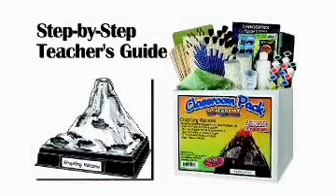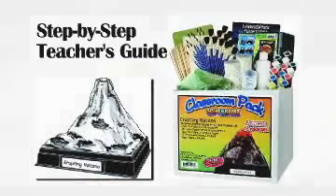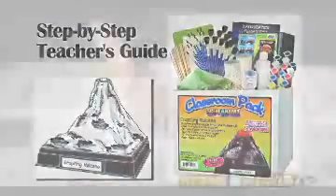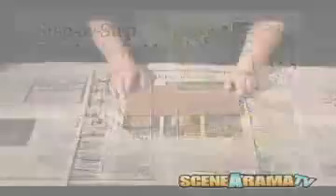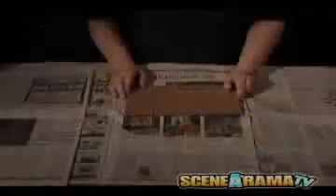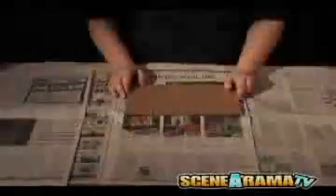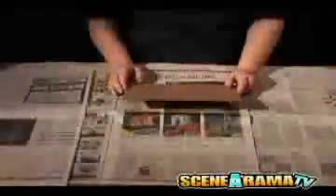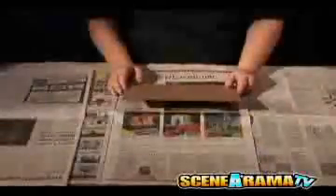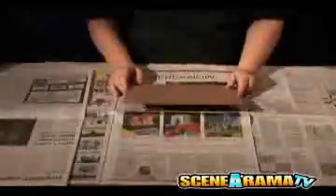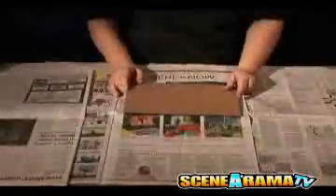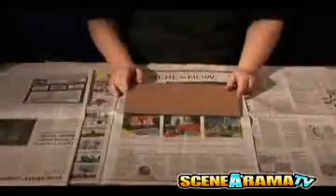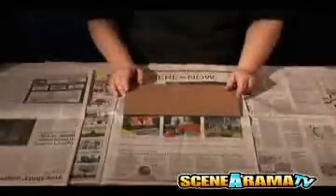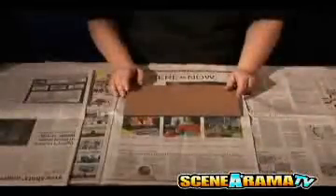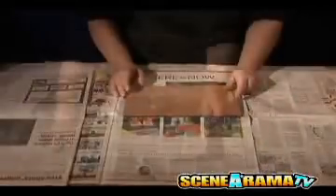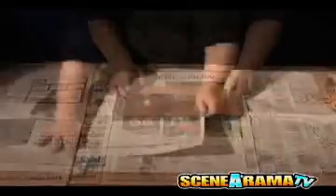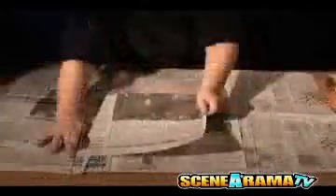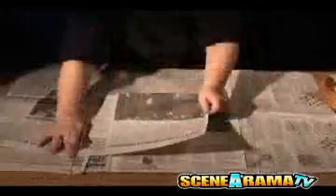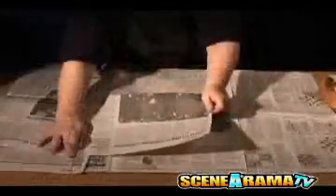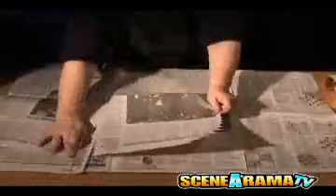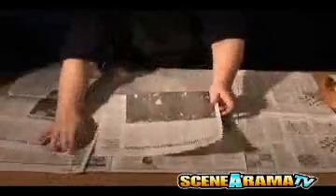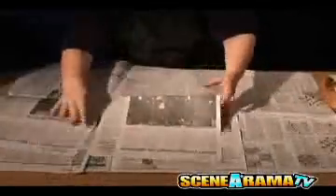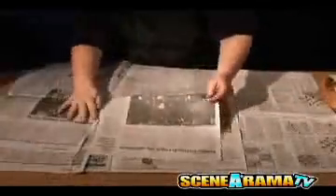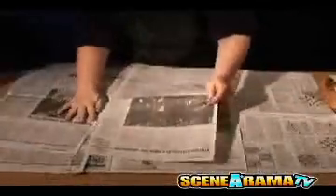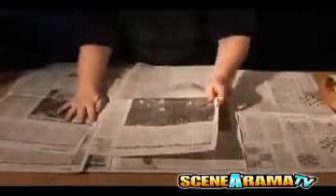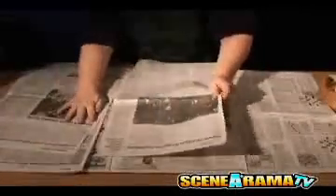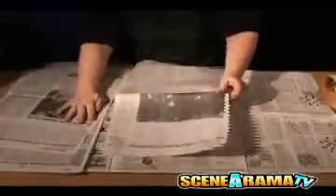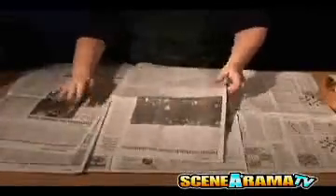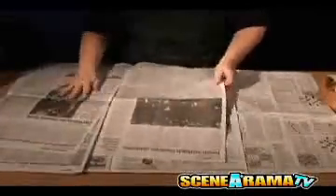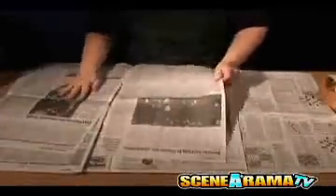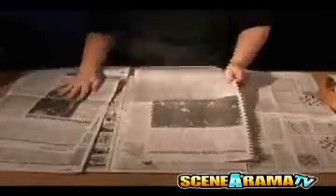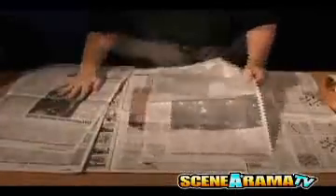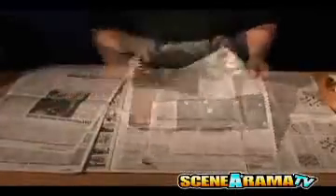Have your students cover their desk with a newspaper. In Step 1, tear two newspaper sheets in half.